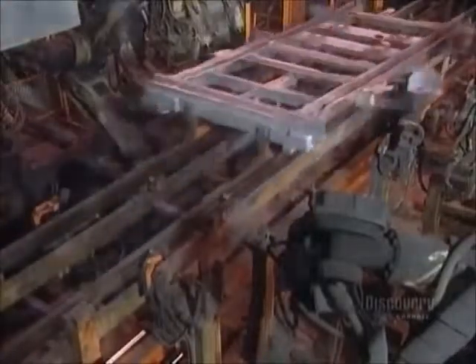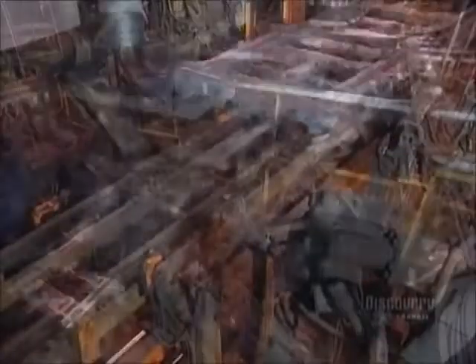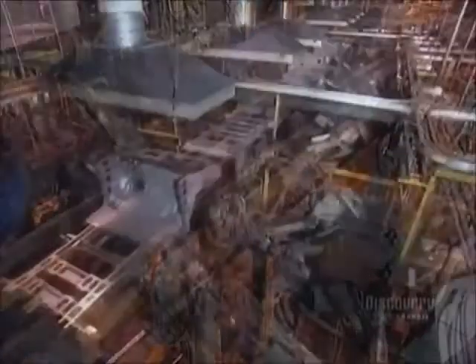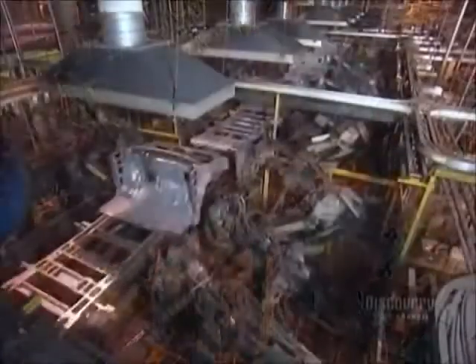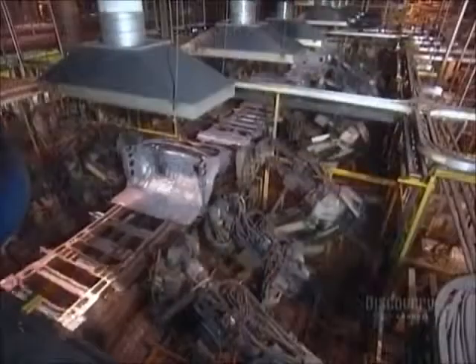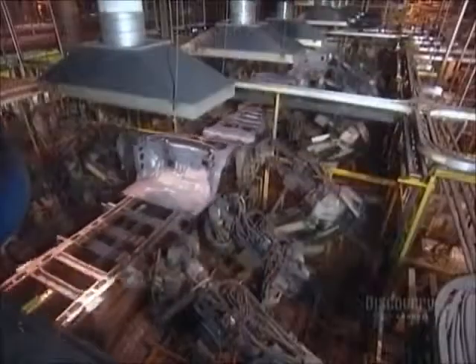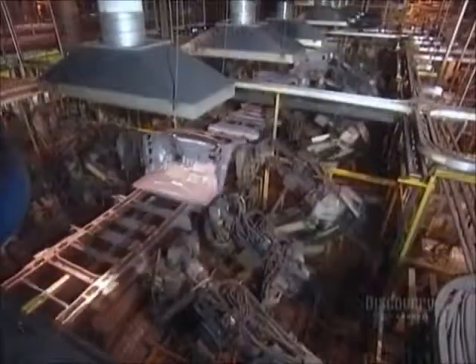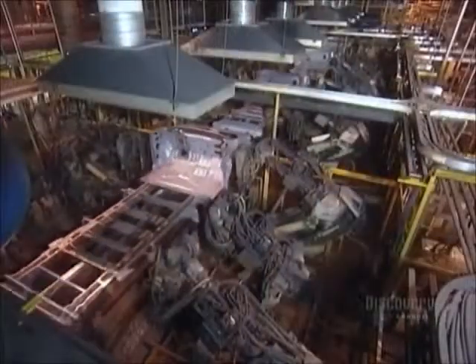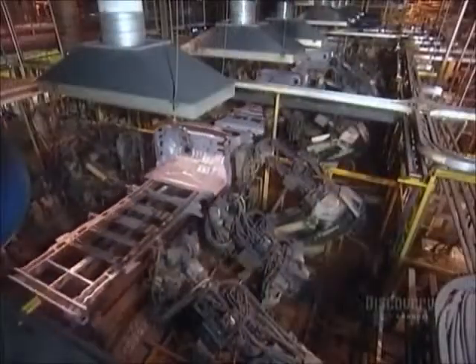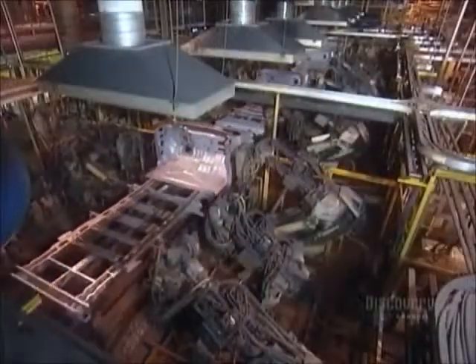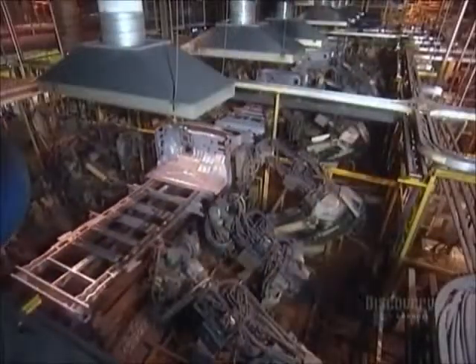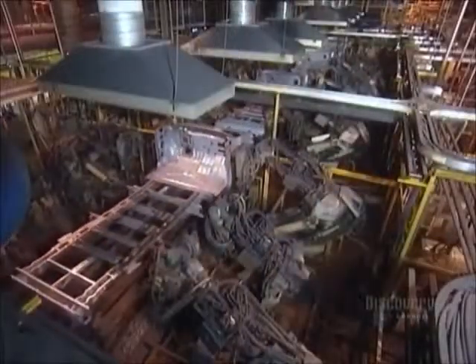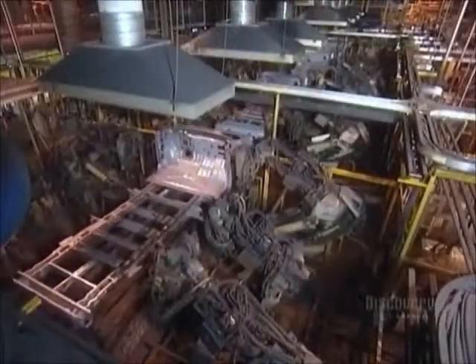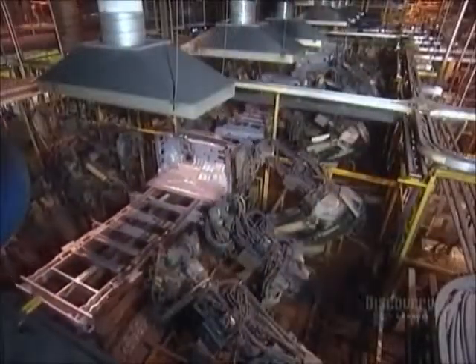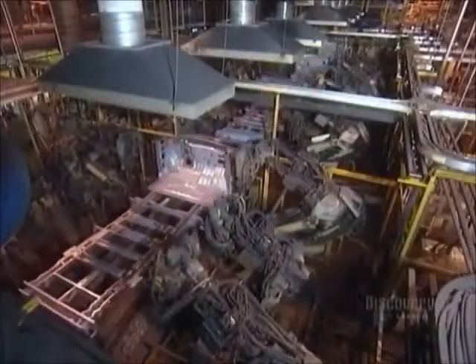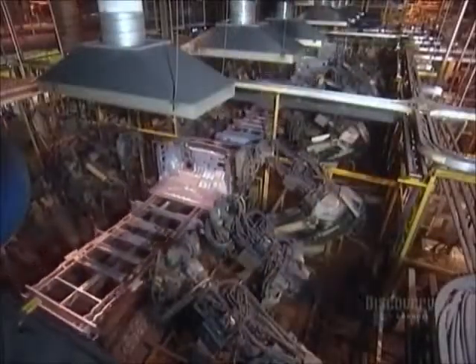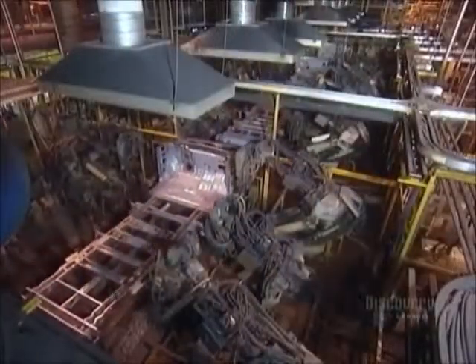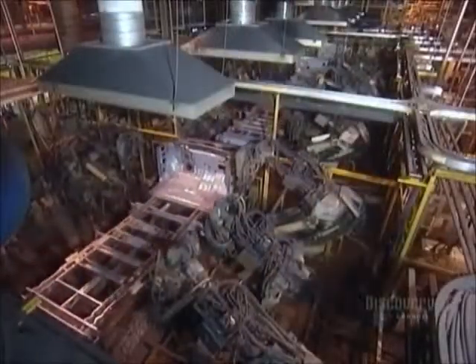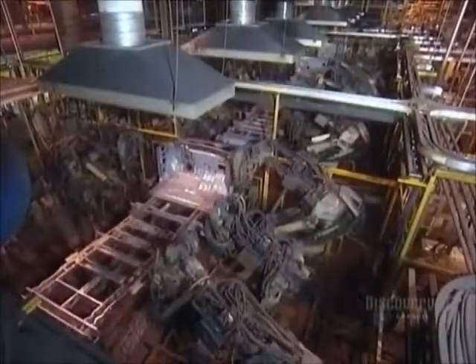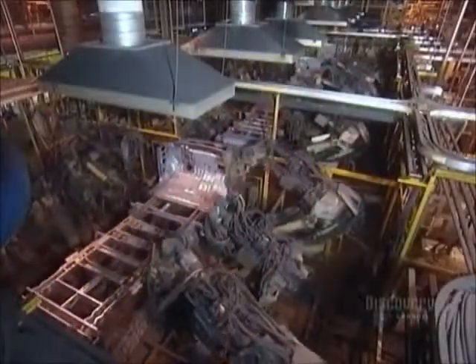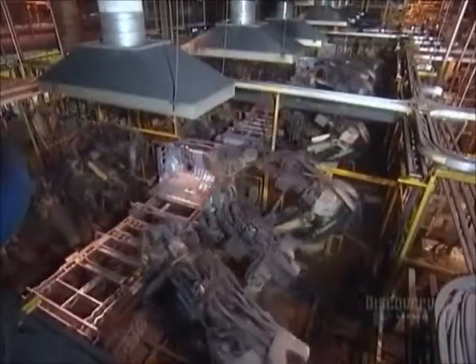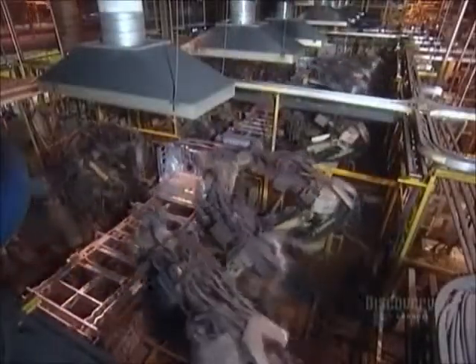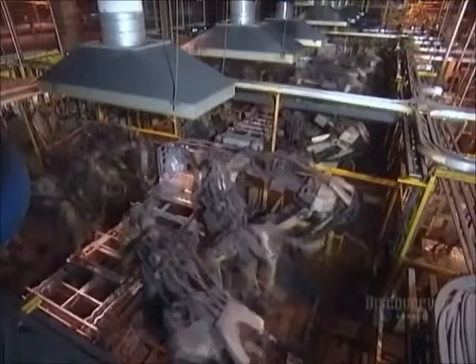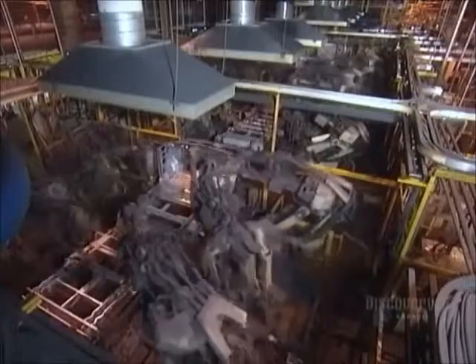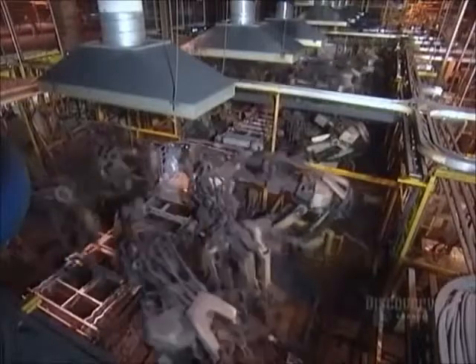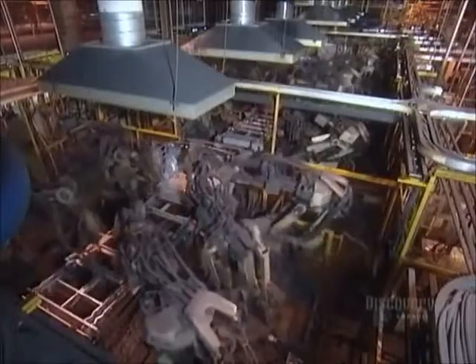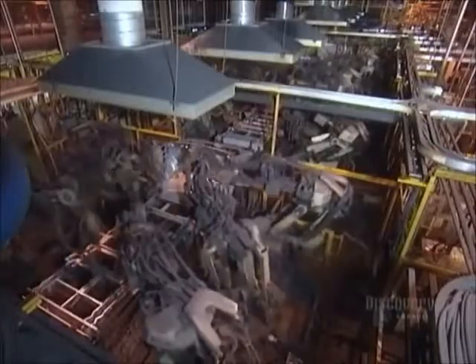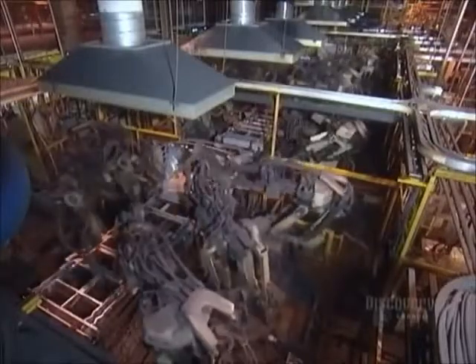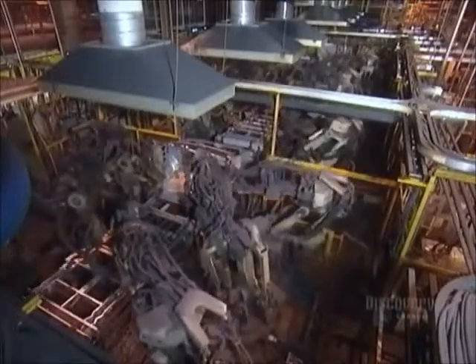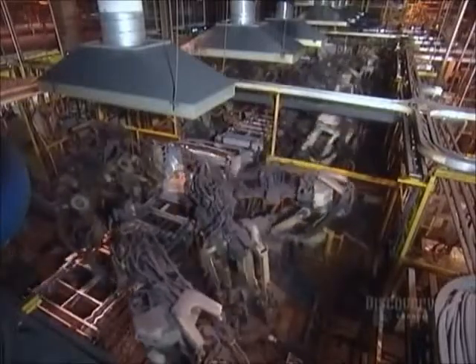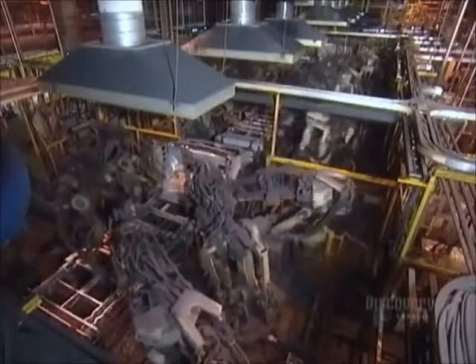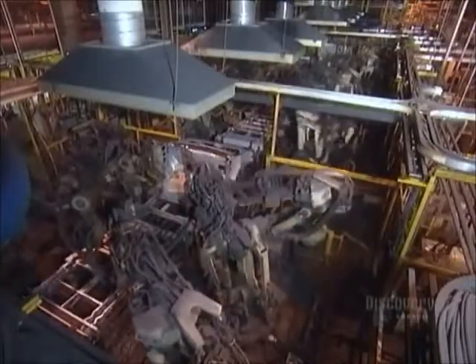Now the robots take the front end structure and the ladder assembly and weld them together.